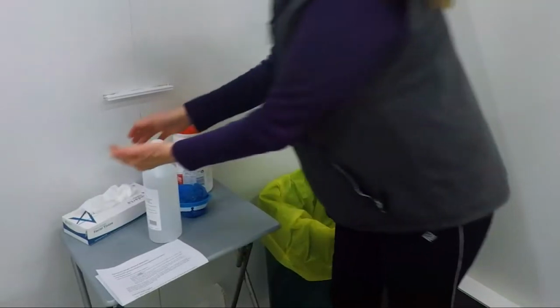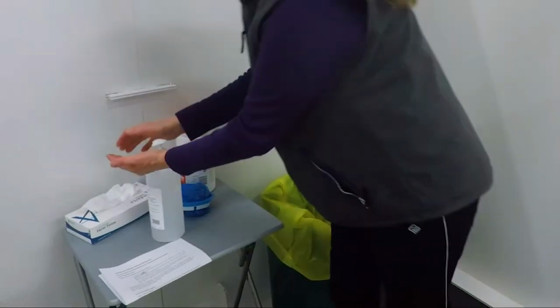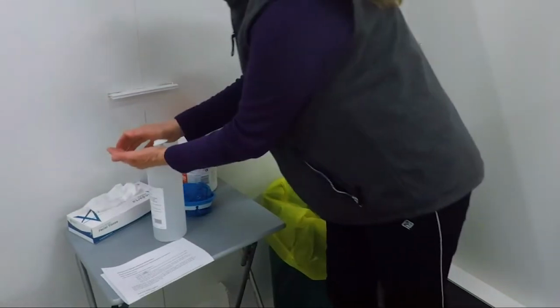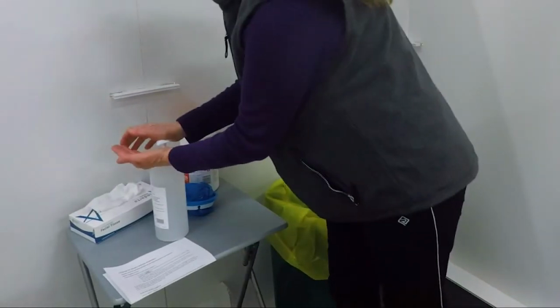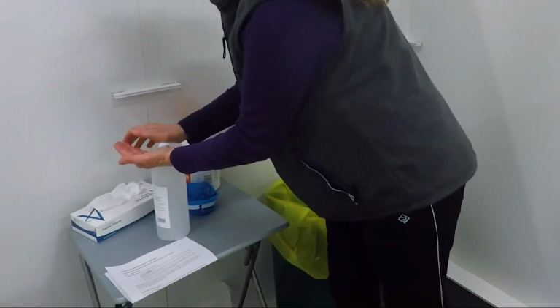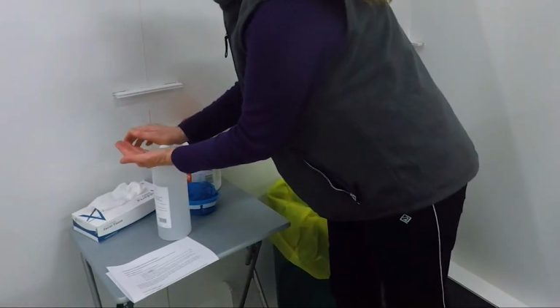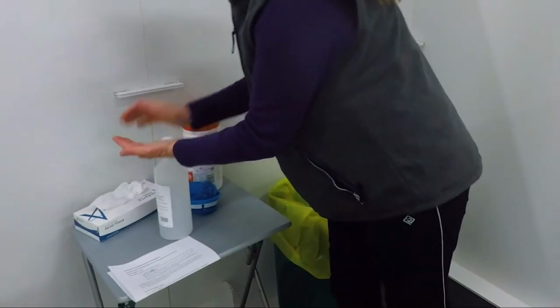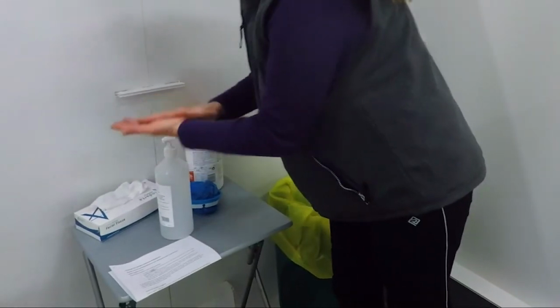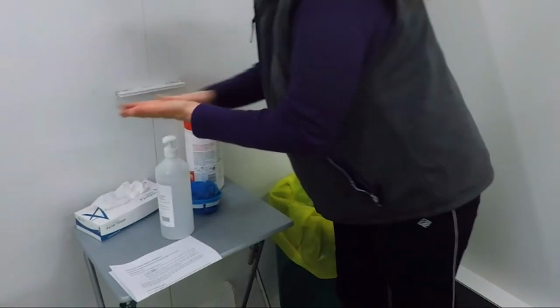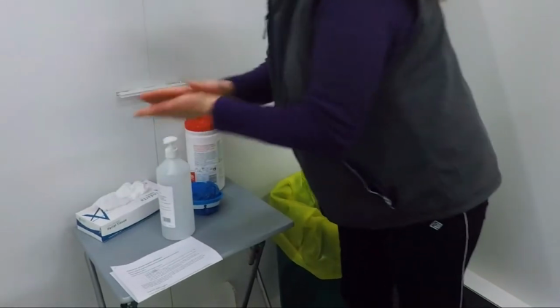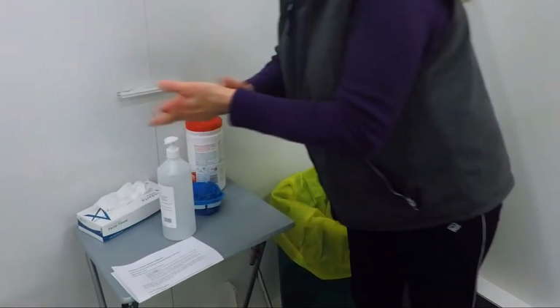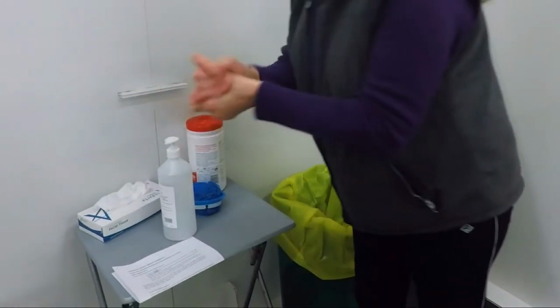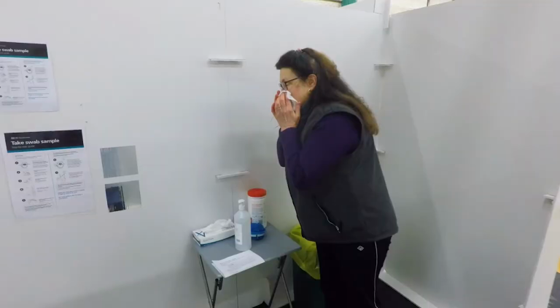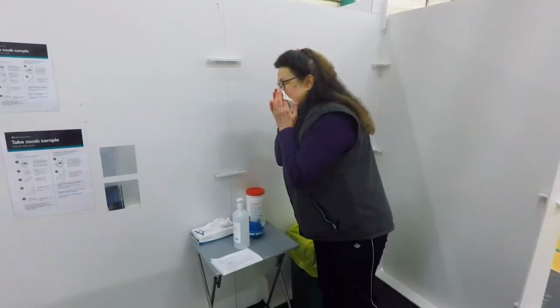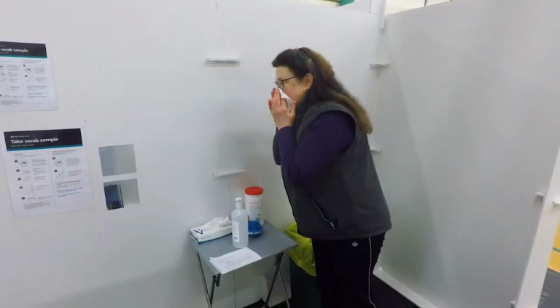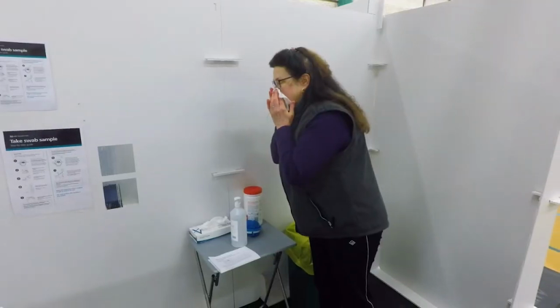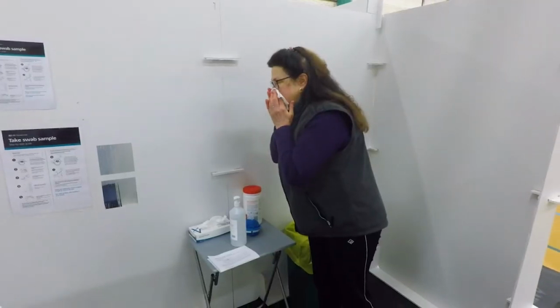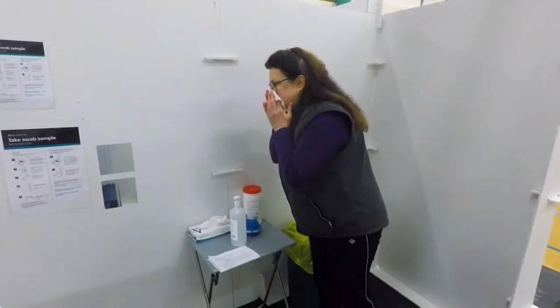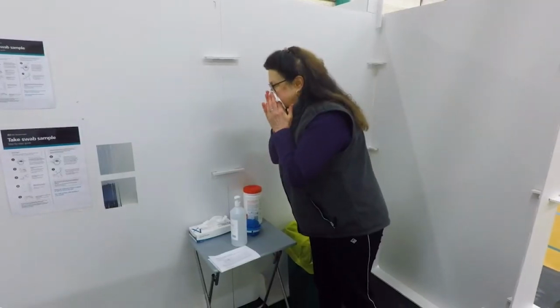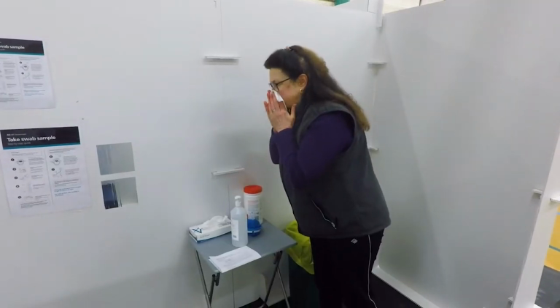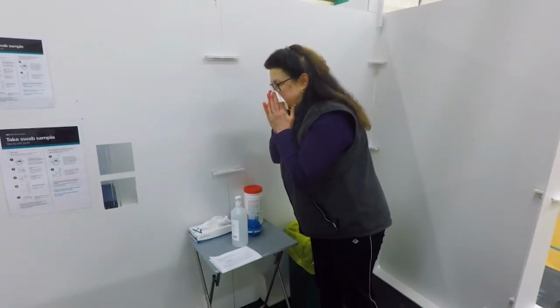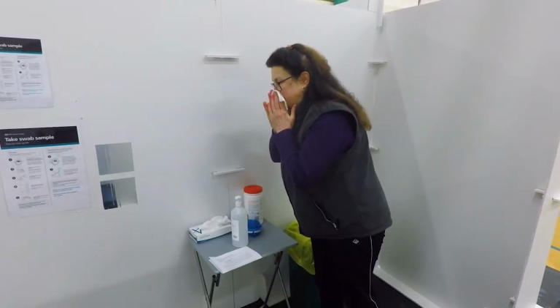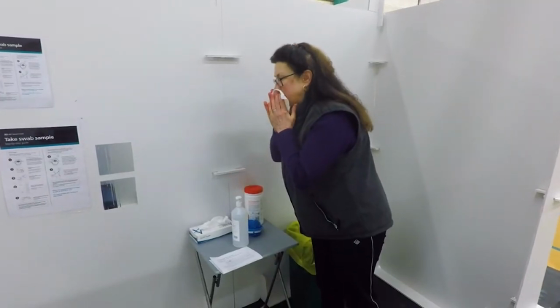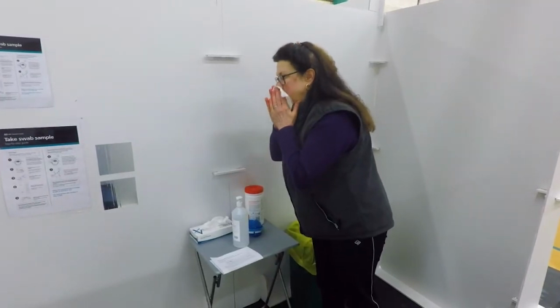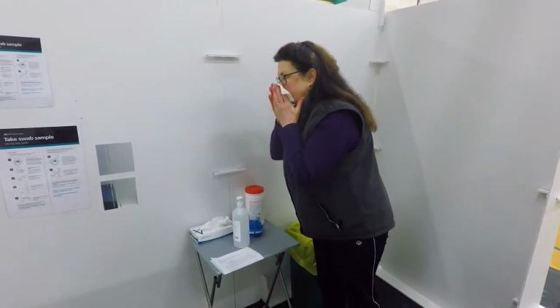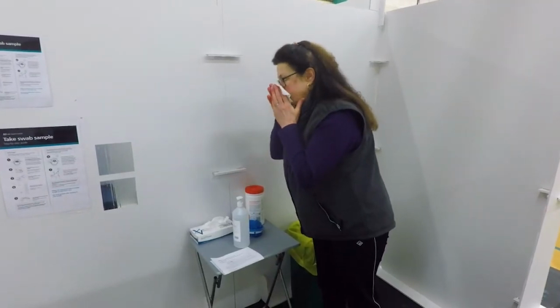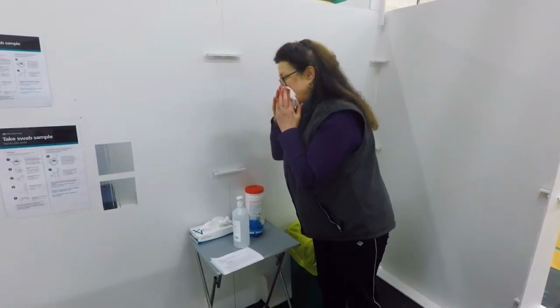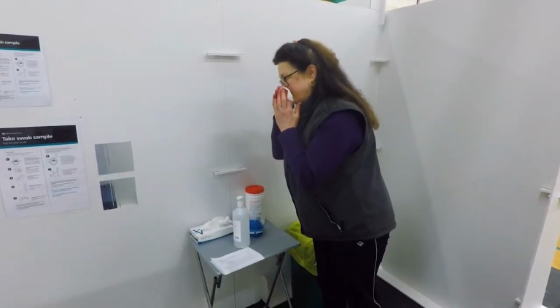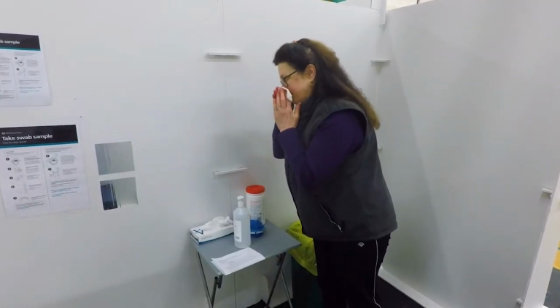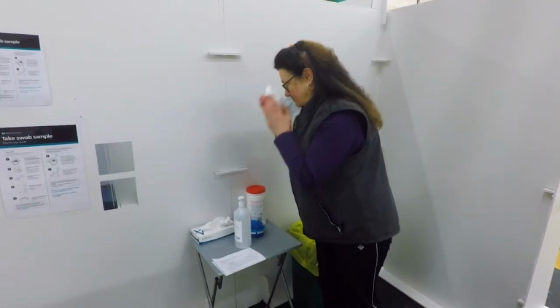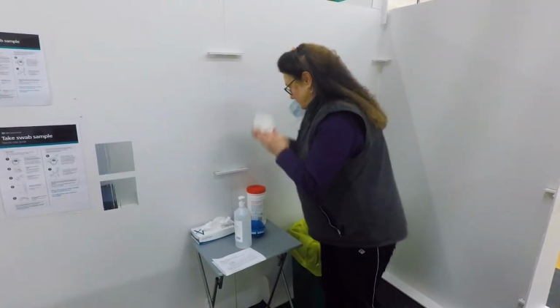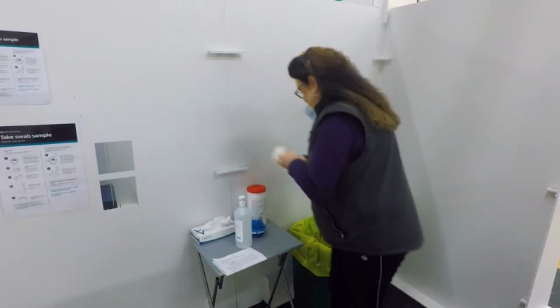Sanitise your hands thoroughly. Blow your nose using a tissue provided before you start your test.